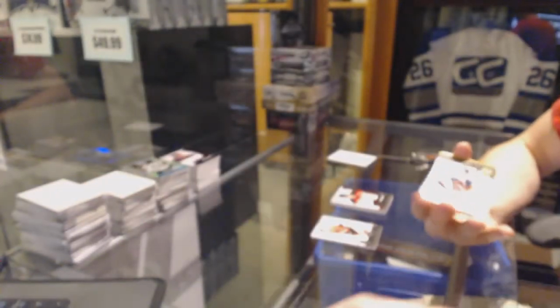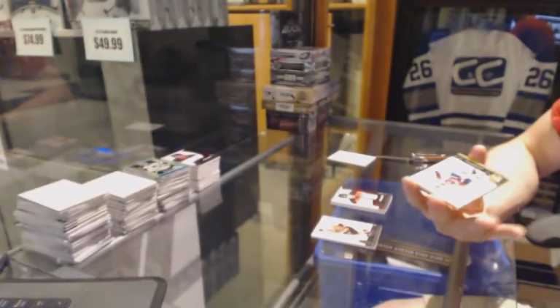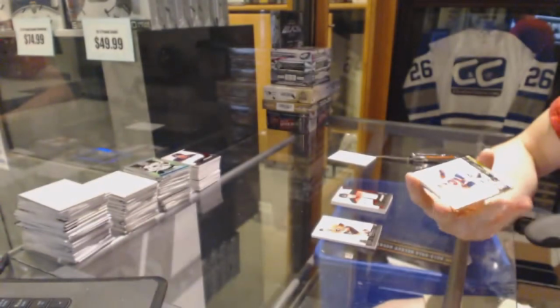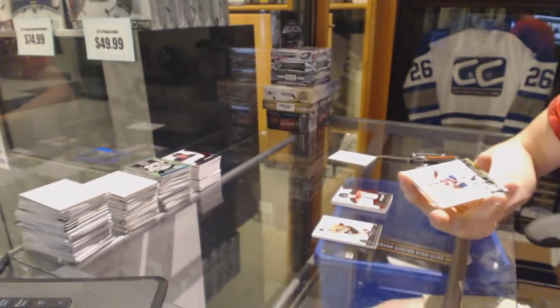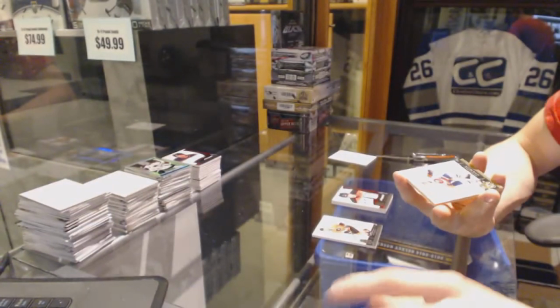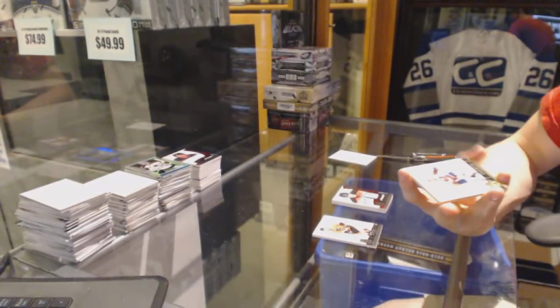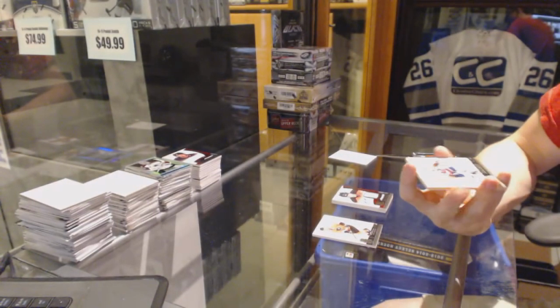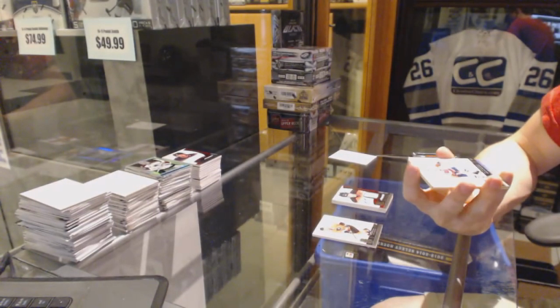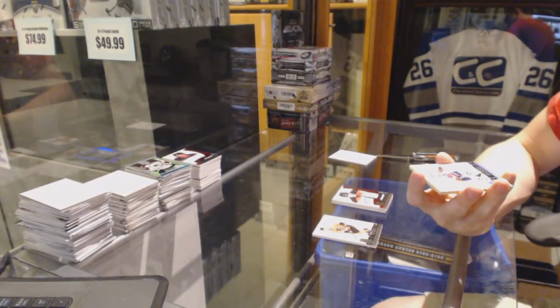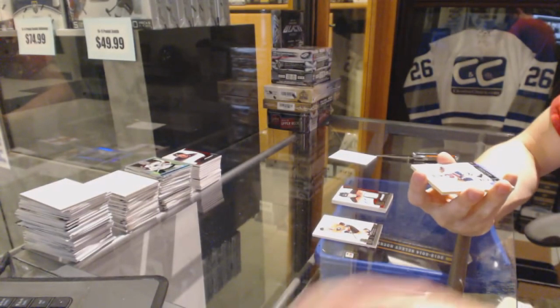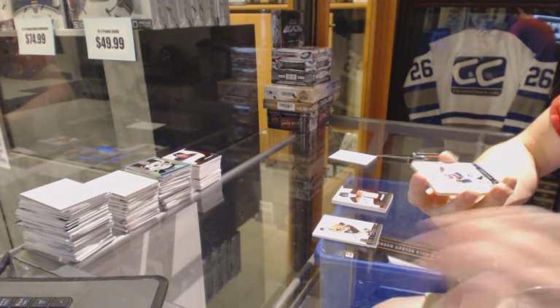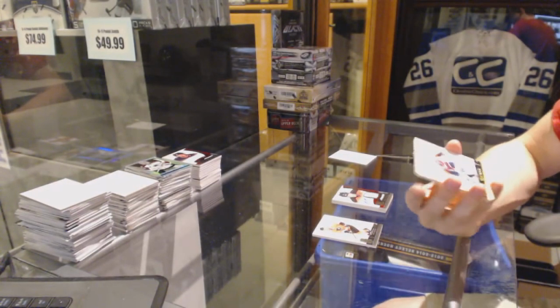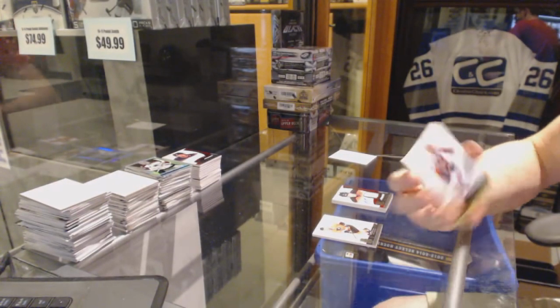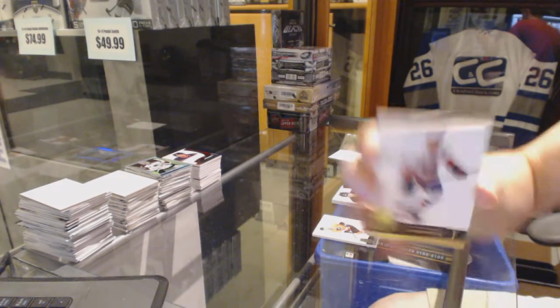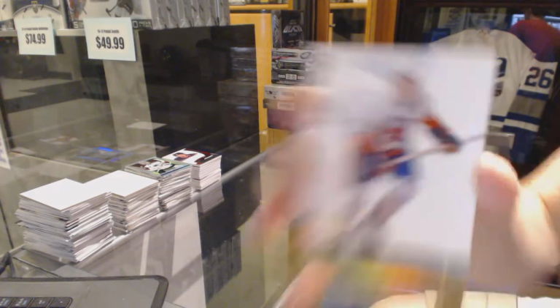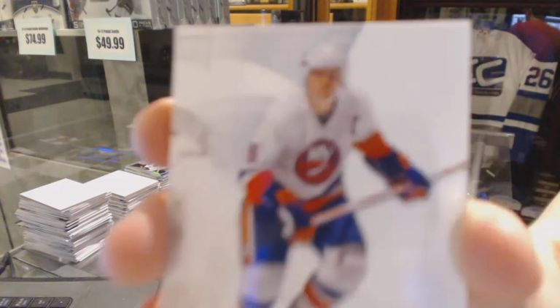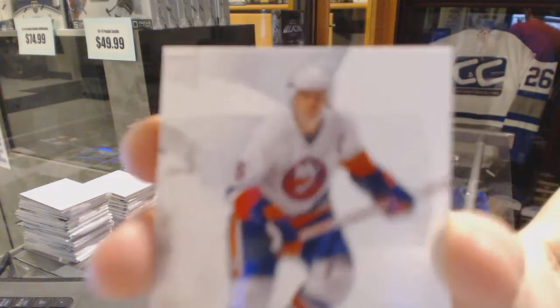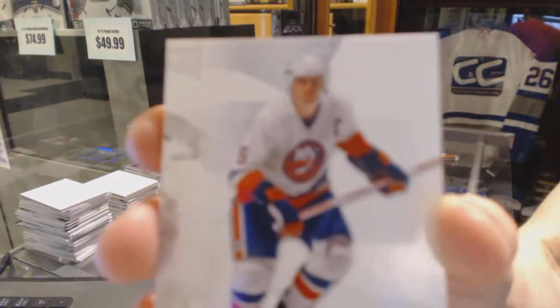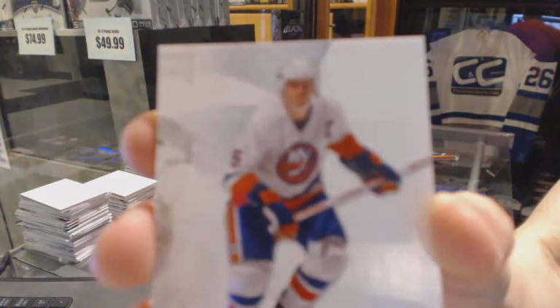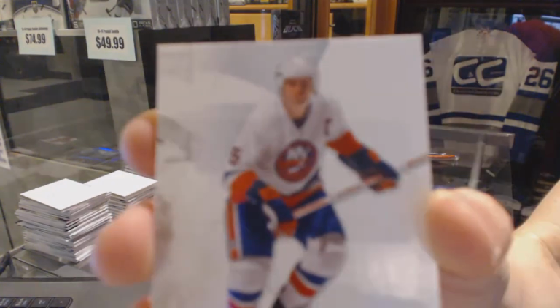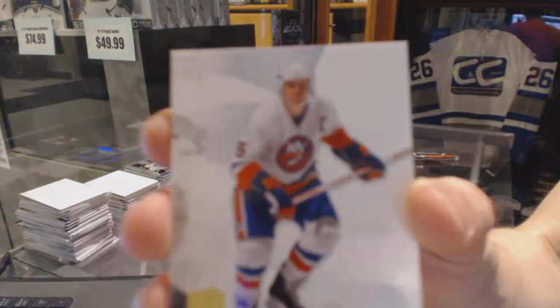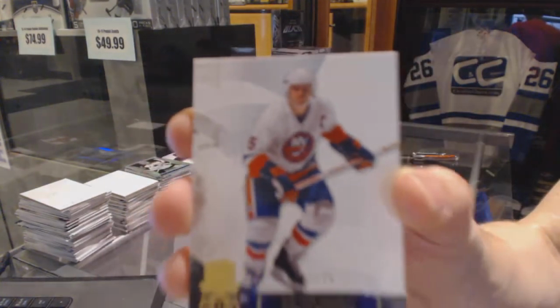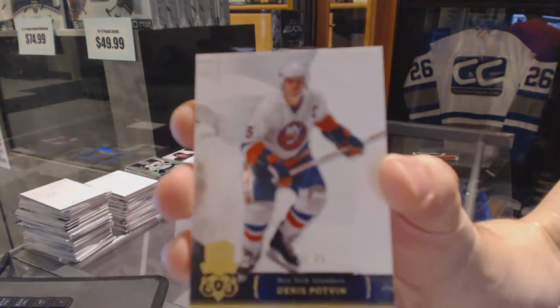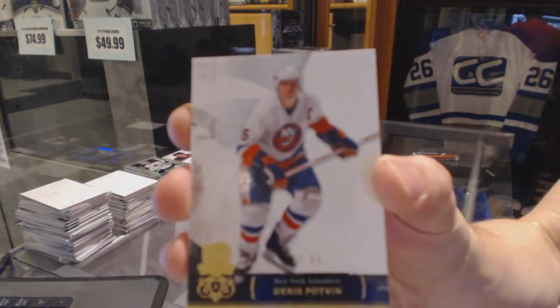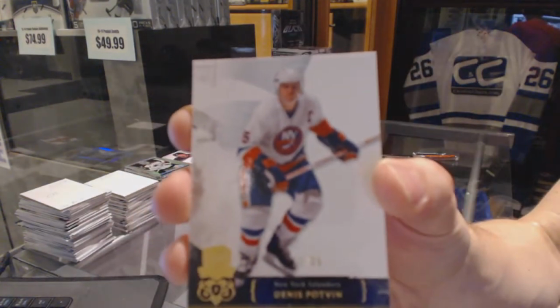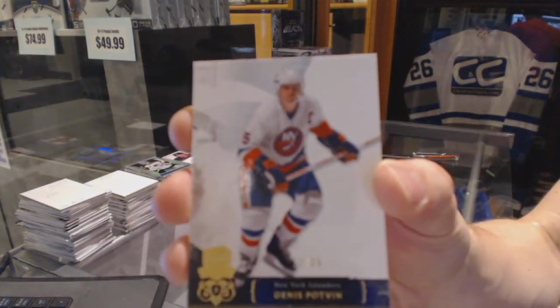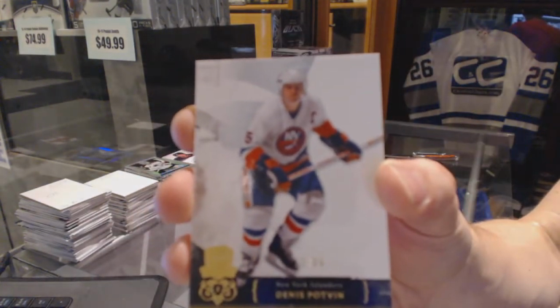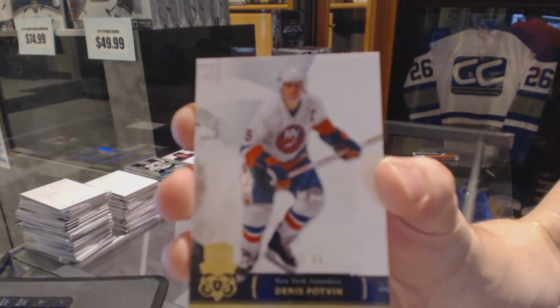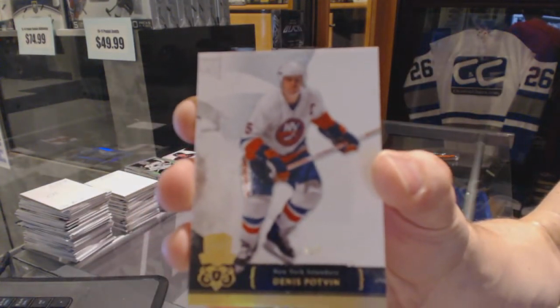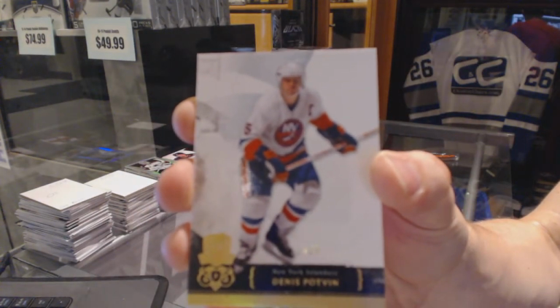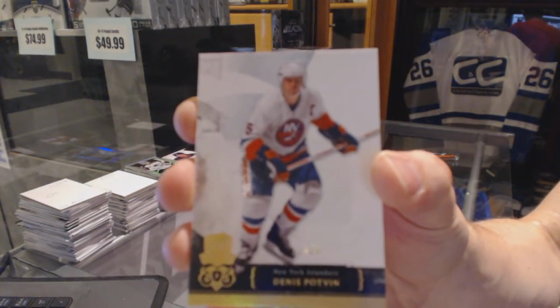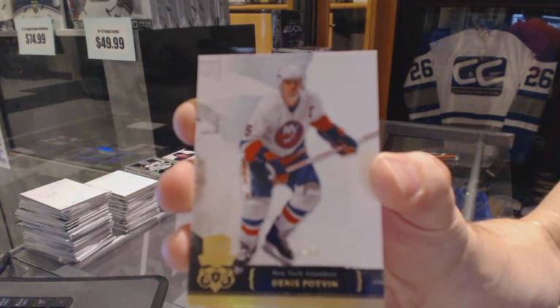And we've got a base gold numbered 12 of 25 for the New York Islanders — Dennis Putman.